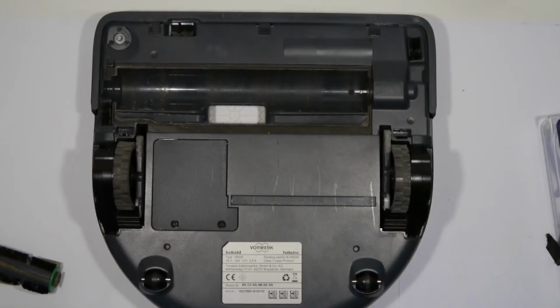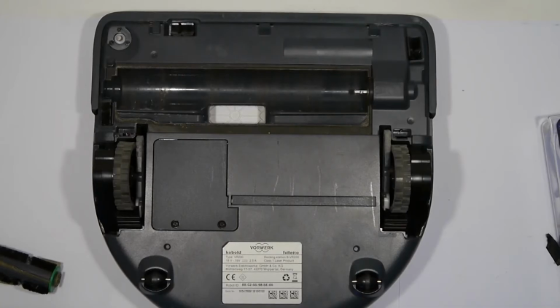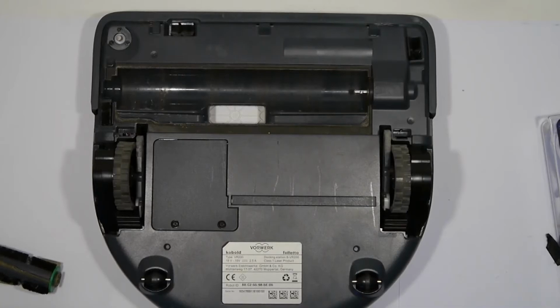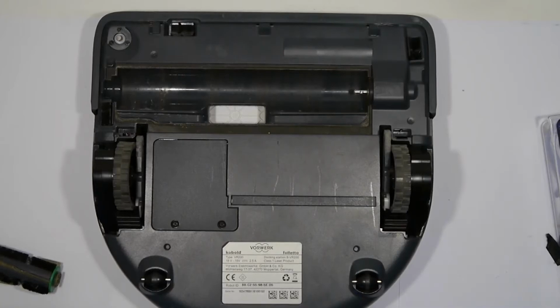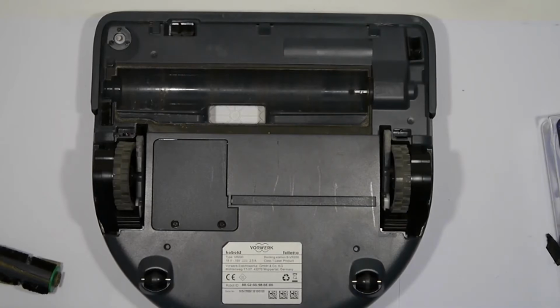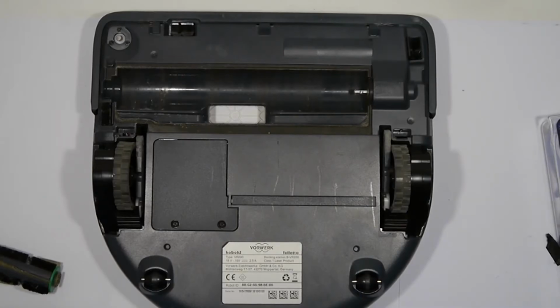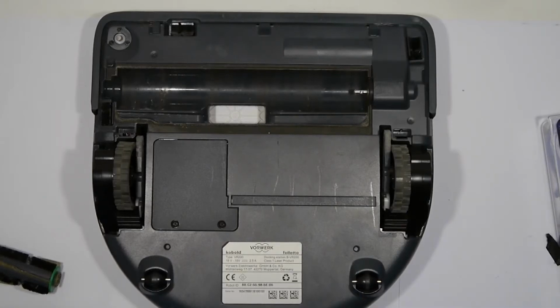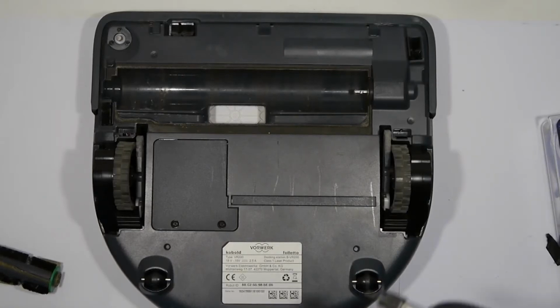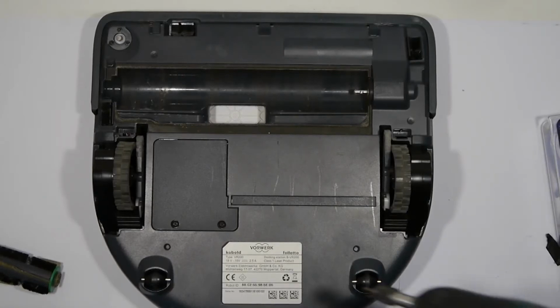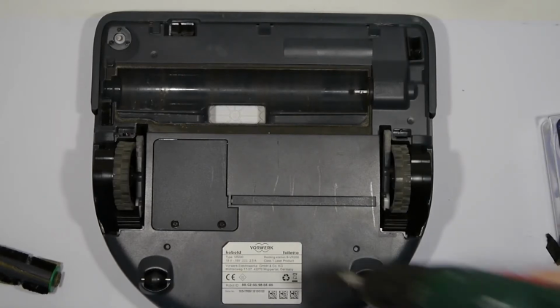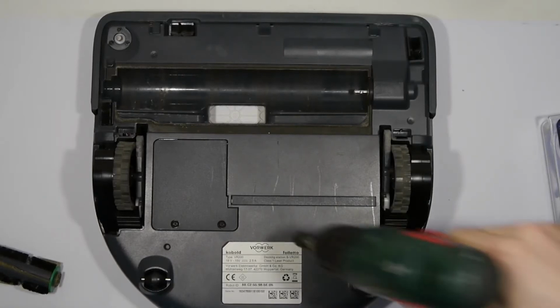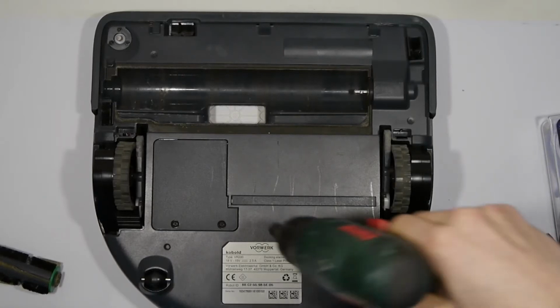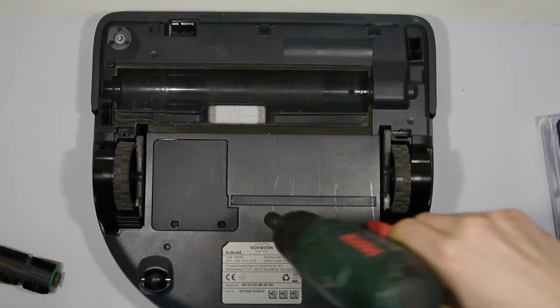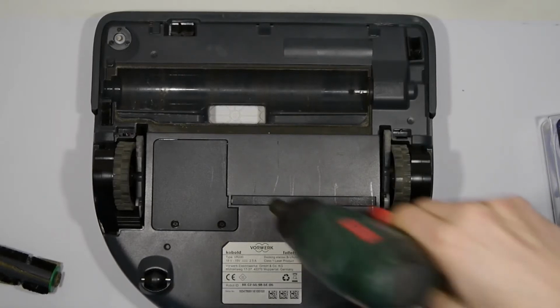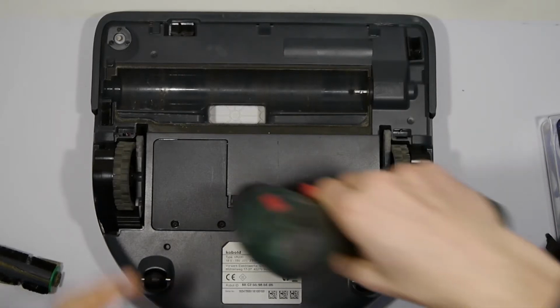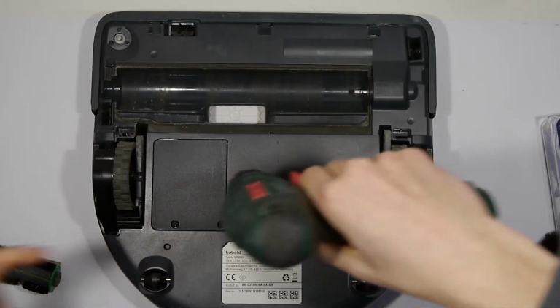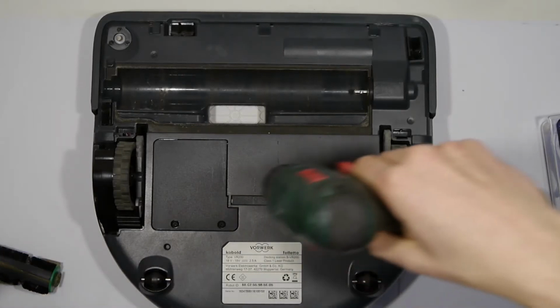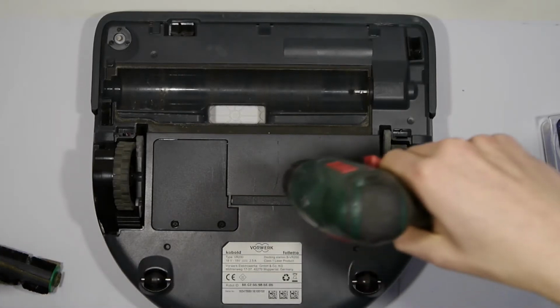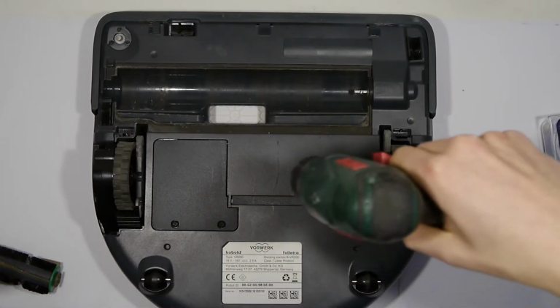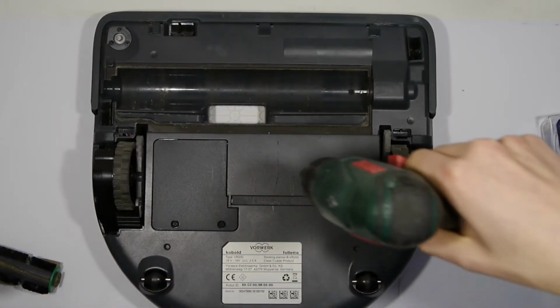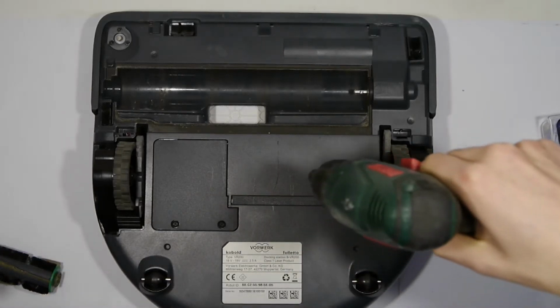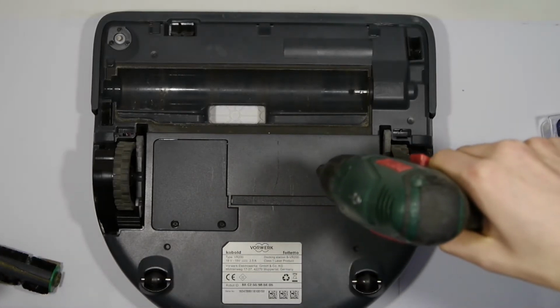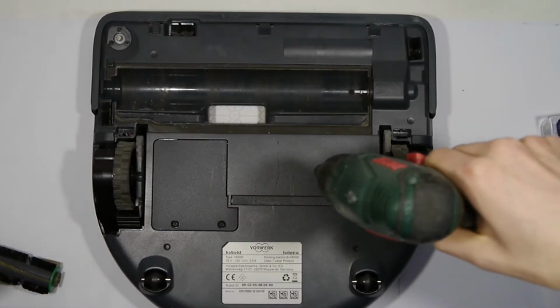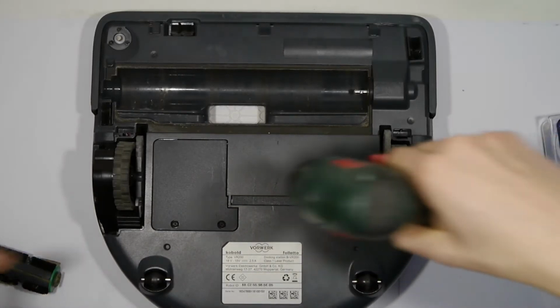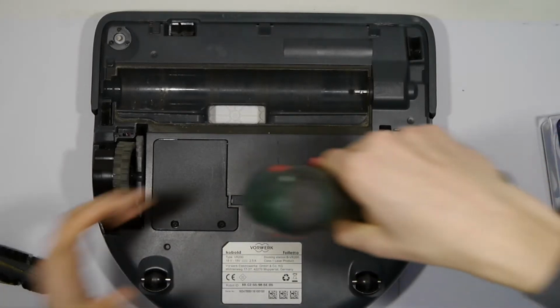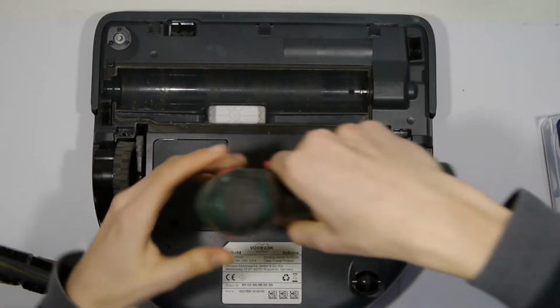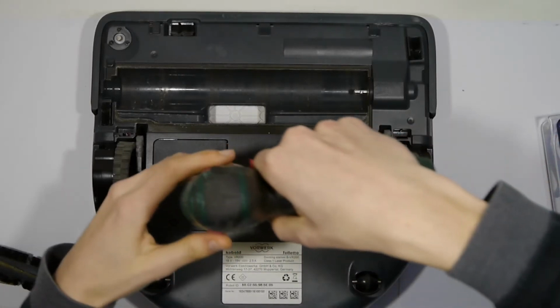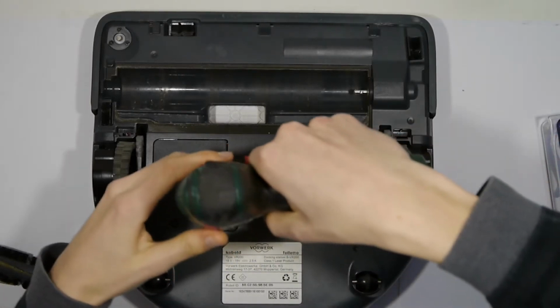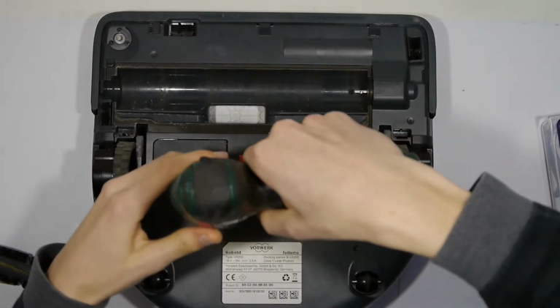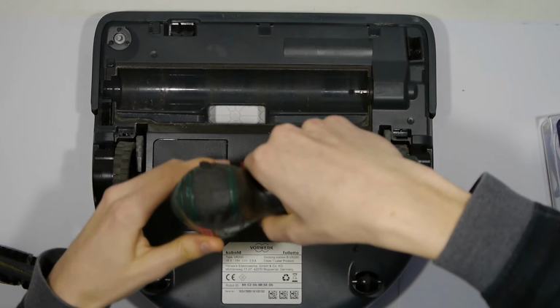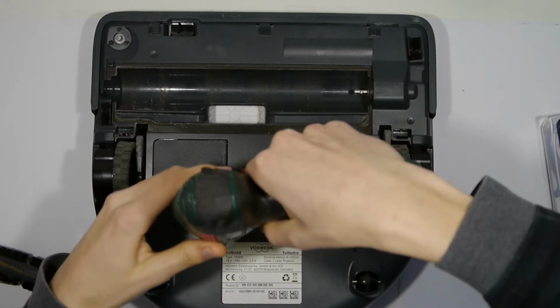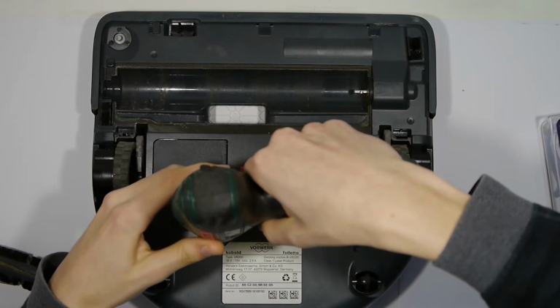Put this aside and then we can remove the edge brush on the bottom right. Next we need to remove the battery — just open these two screws.